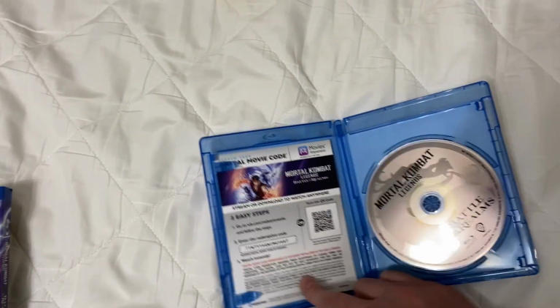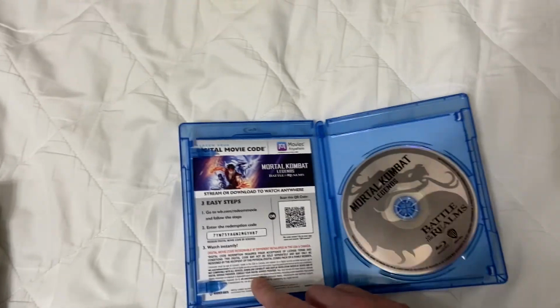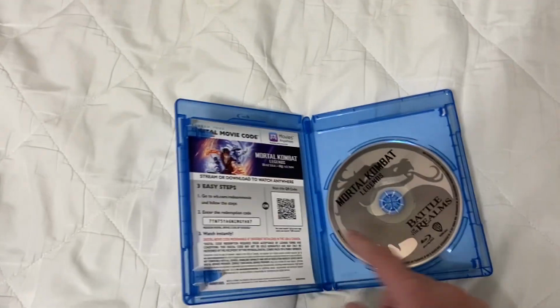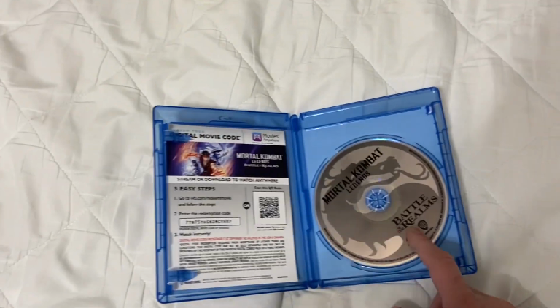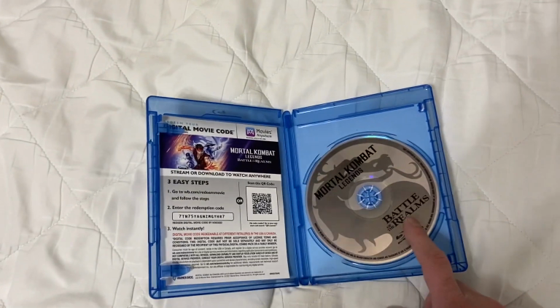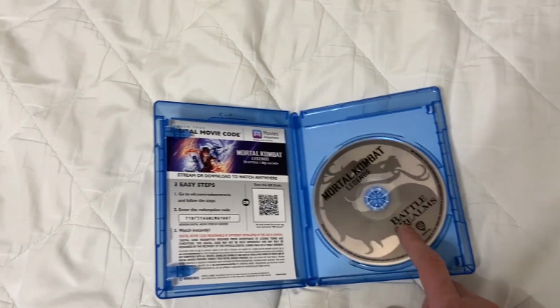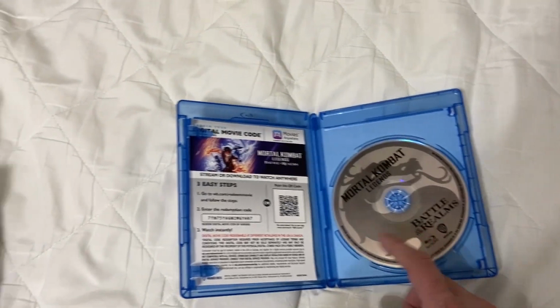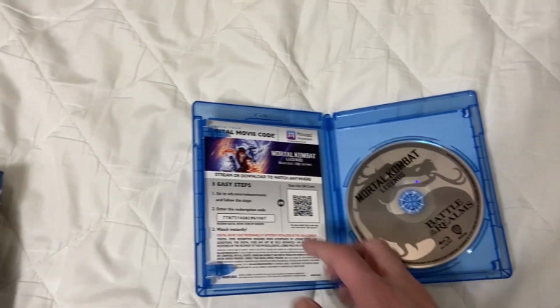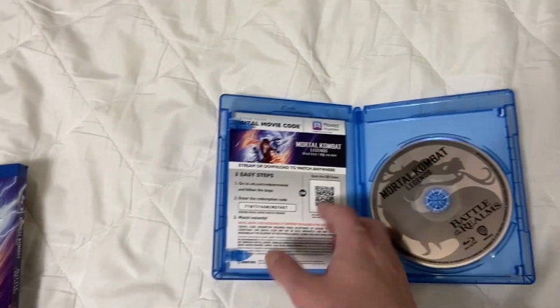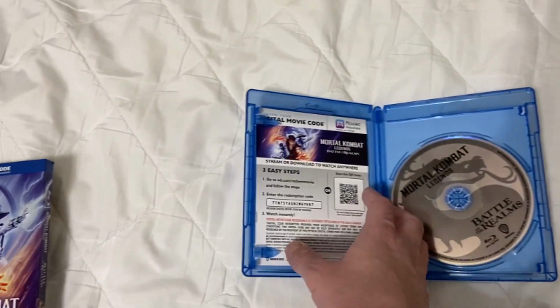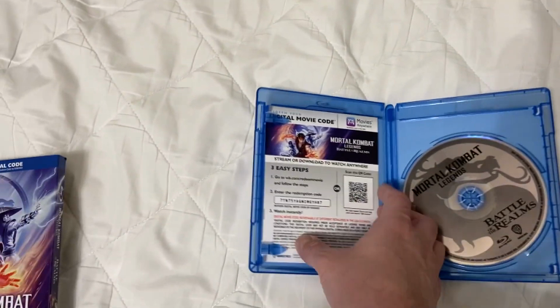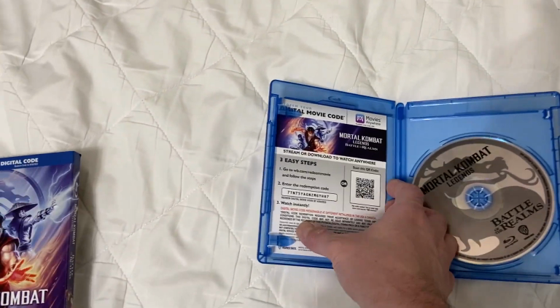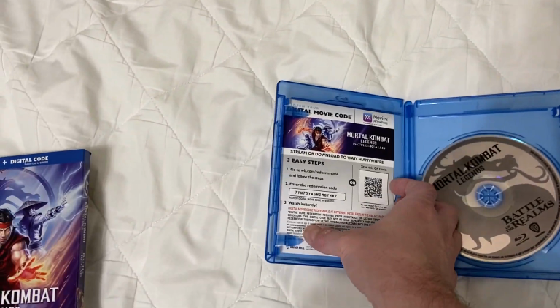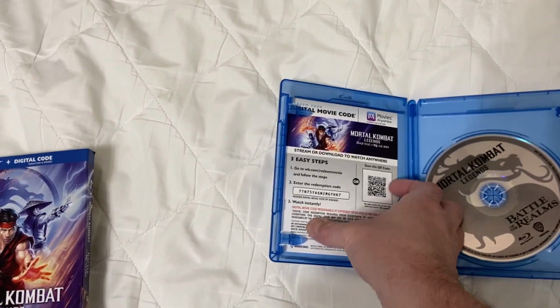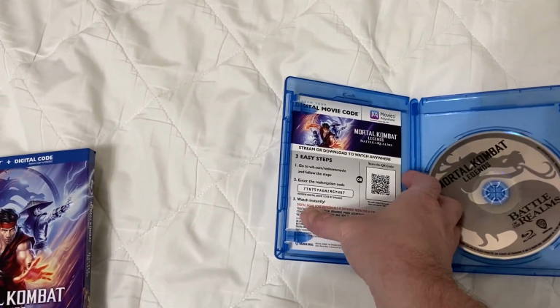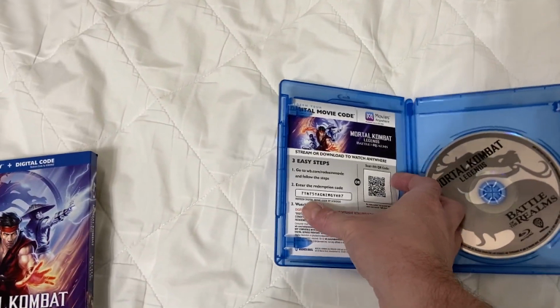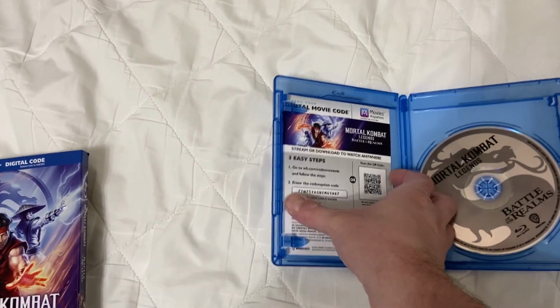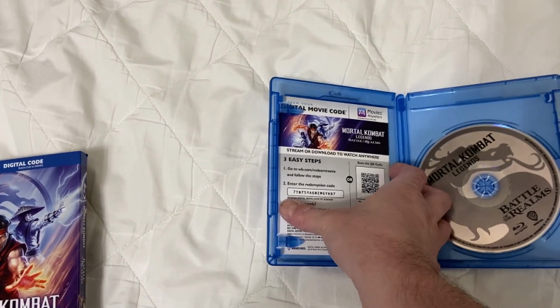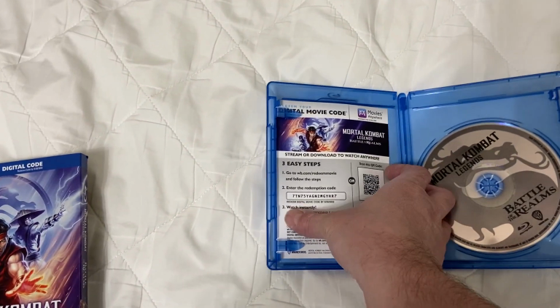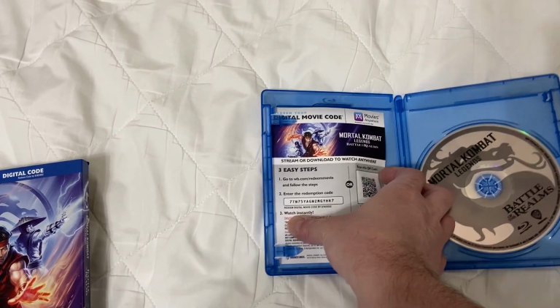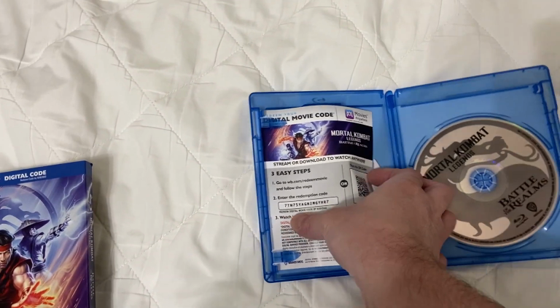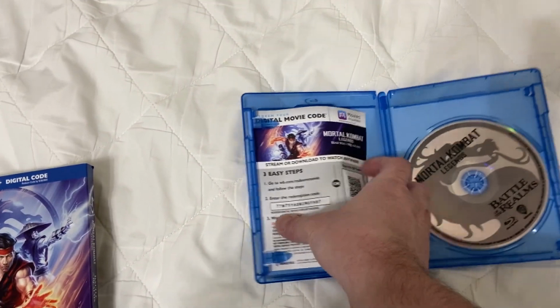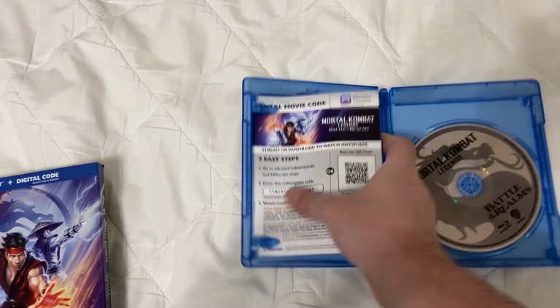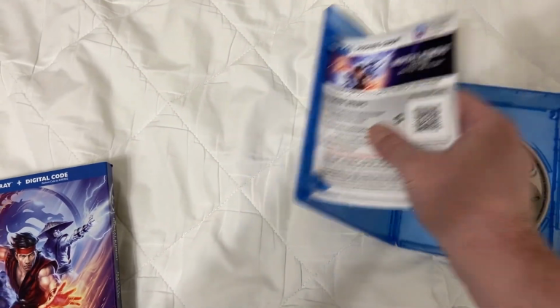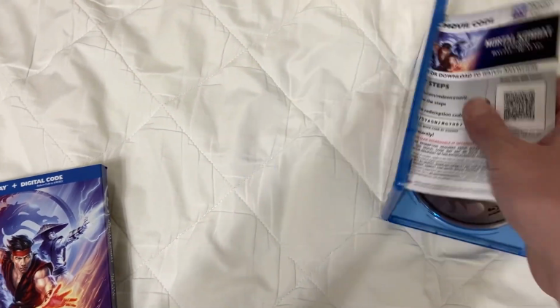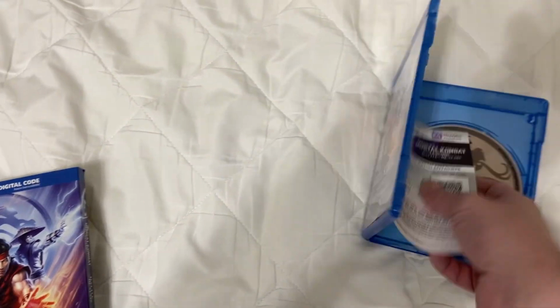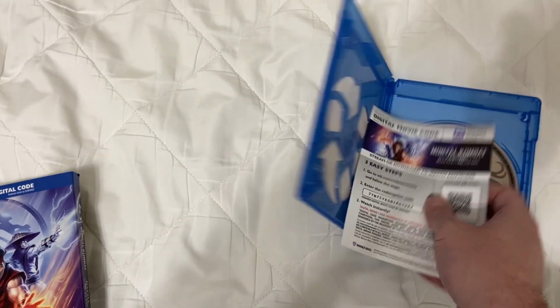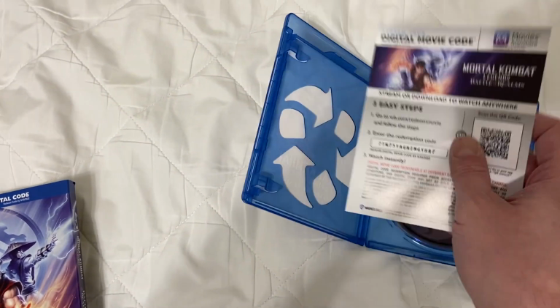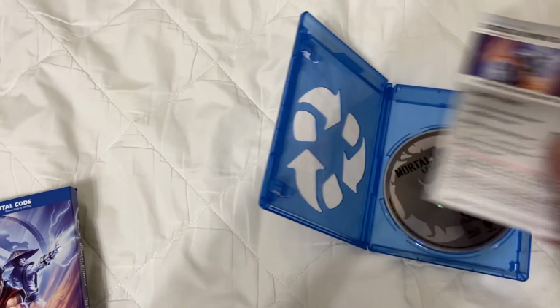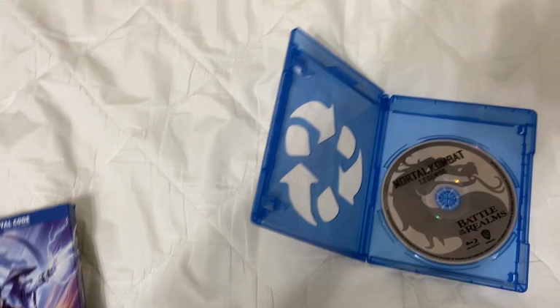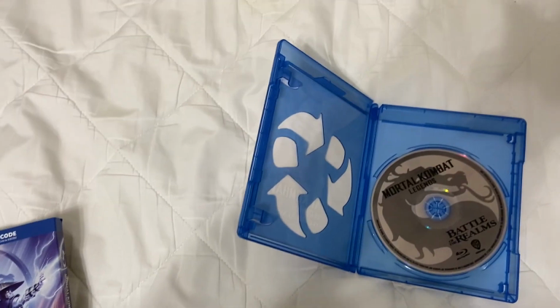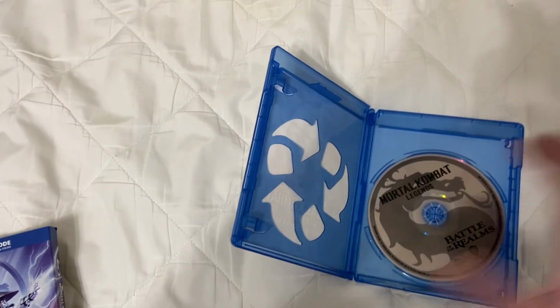There is the Blu-ray, the digital code, no DVD.